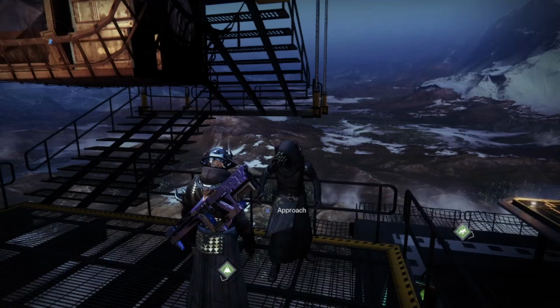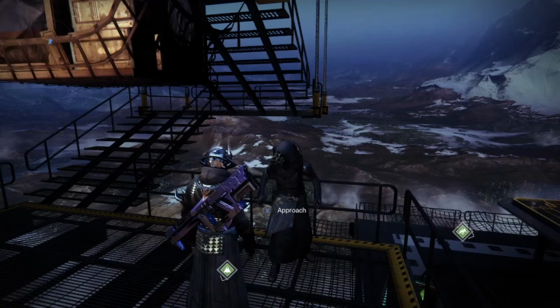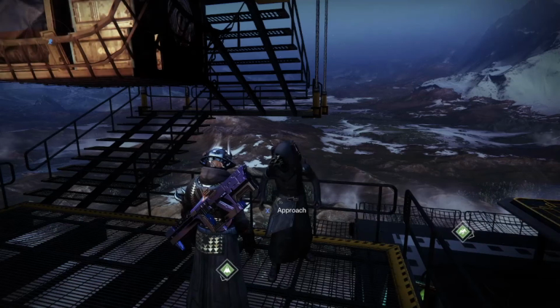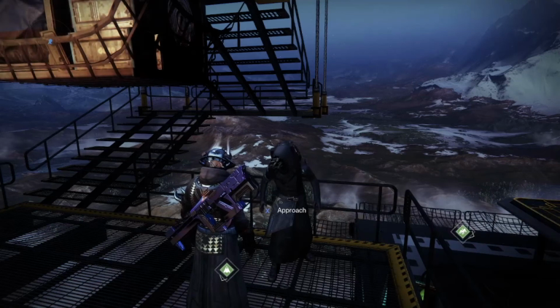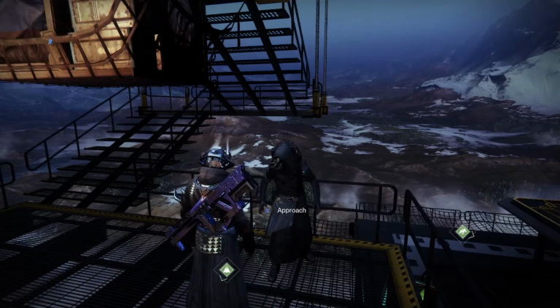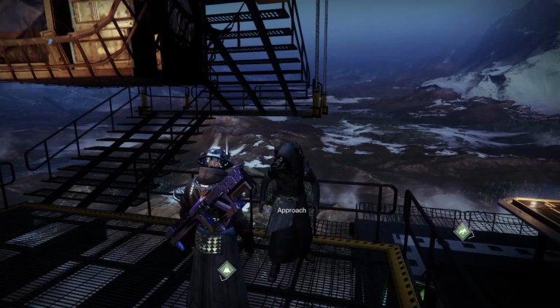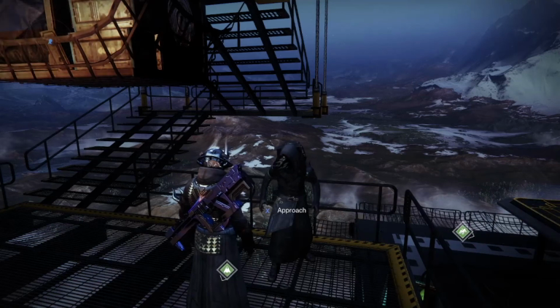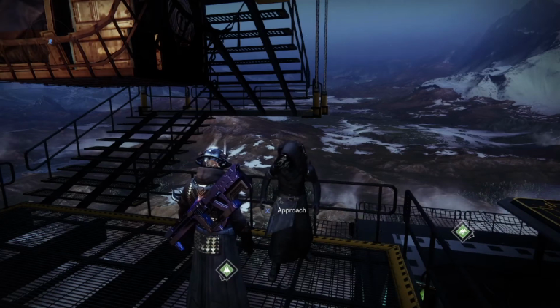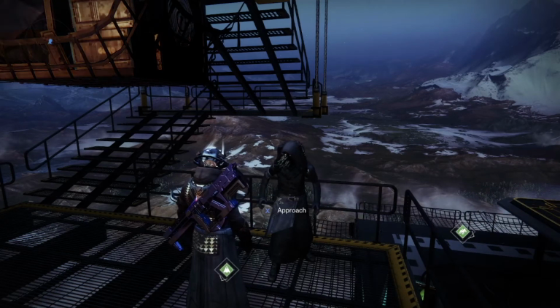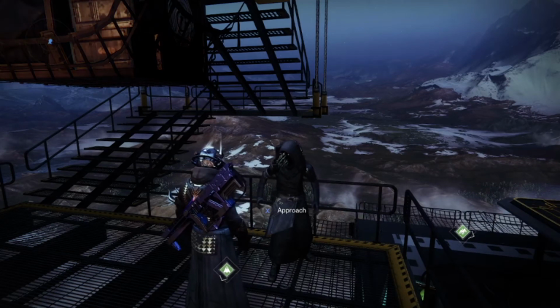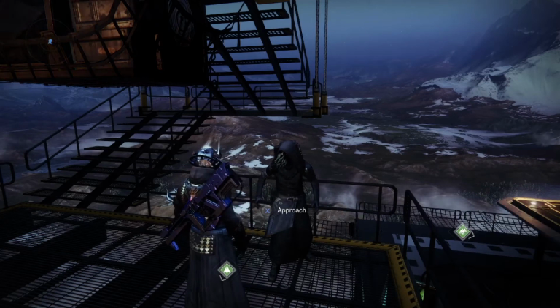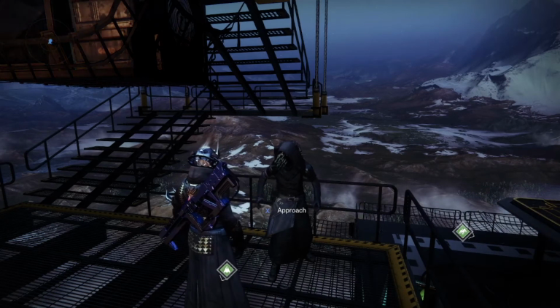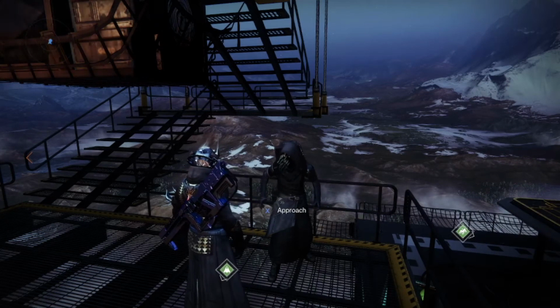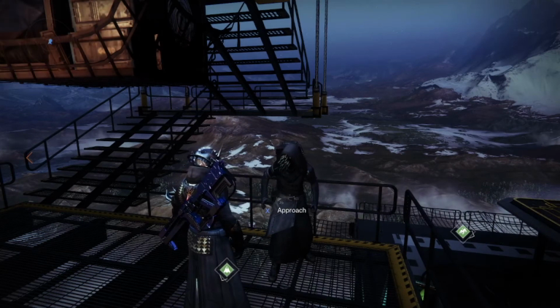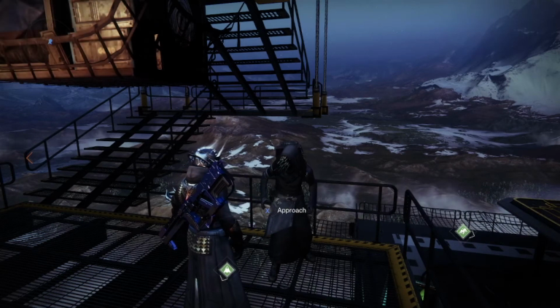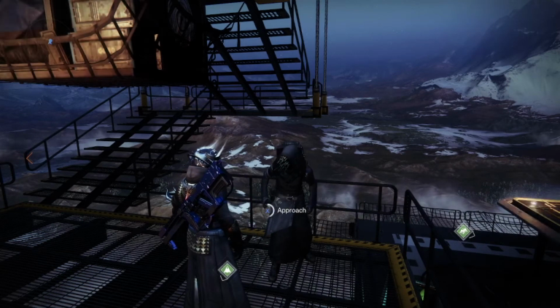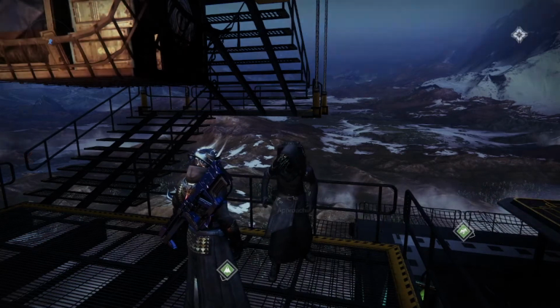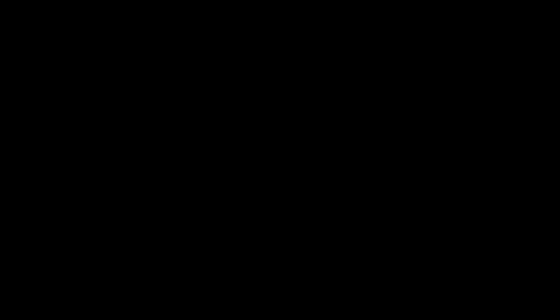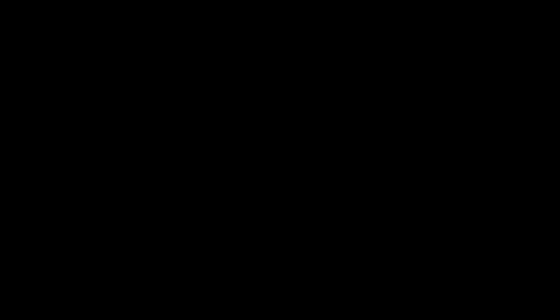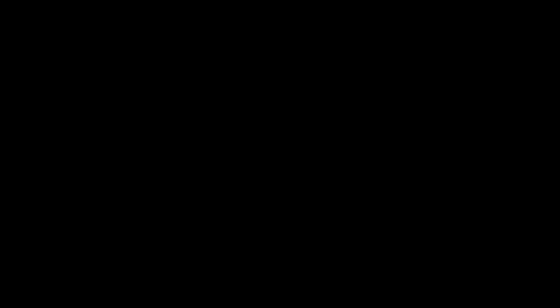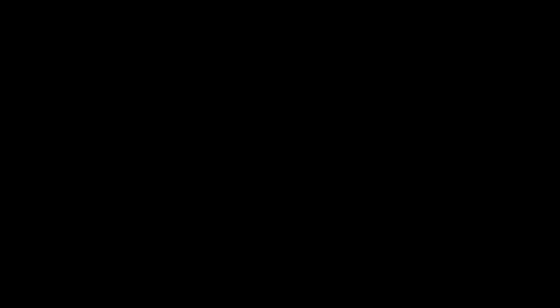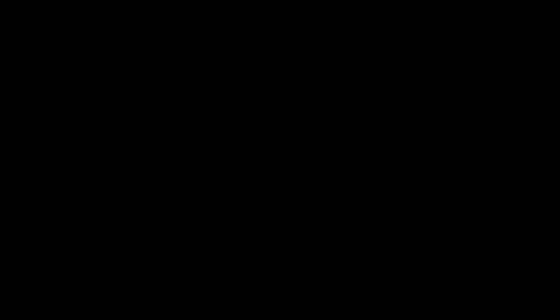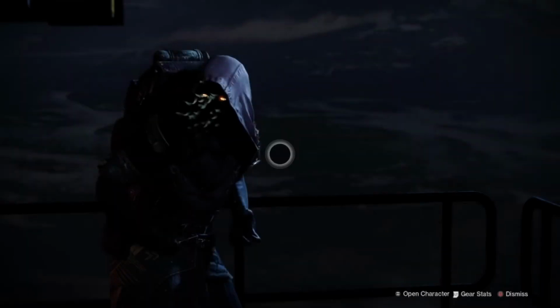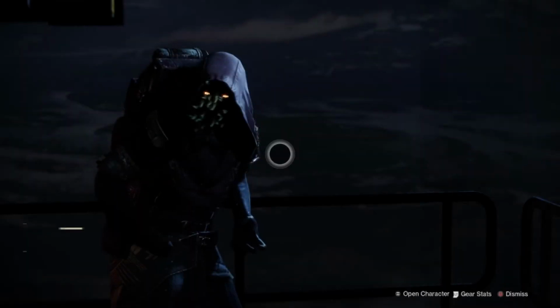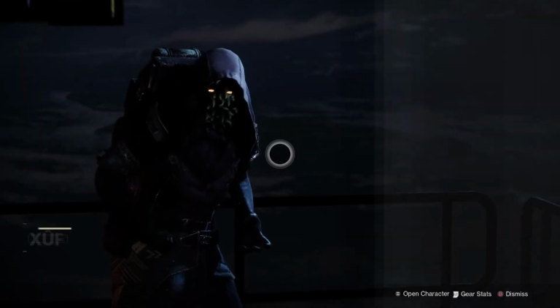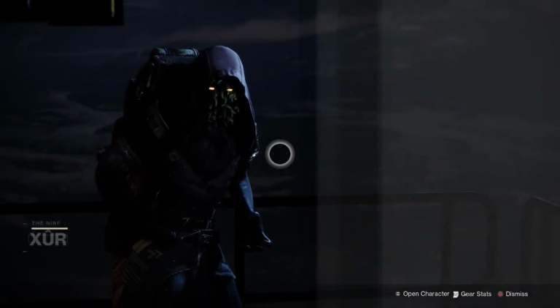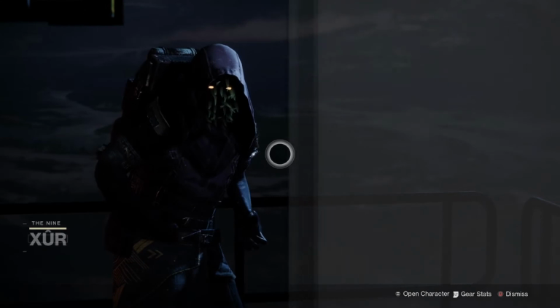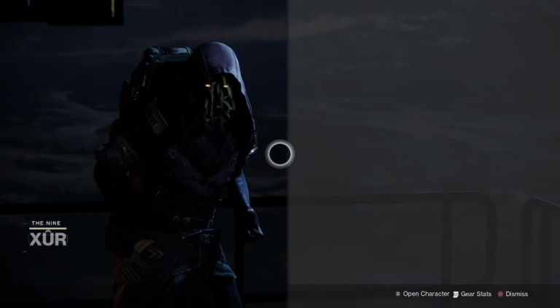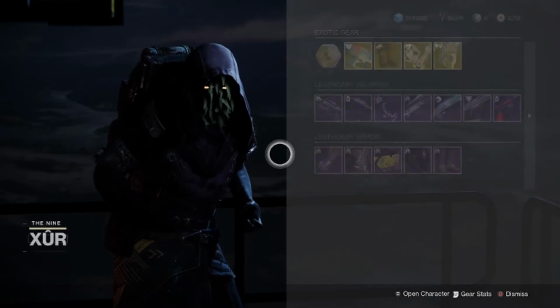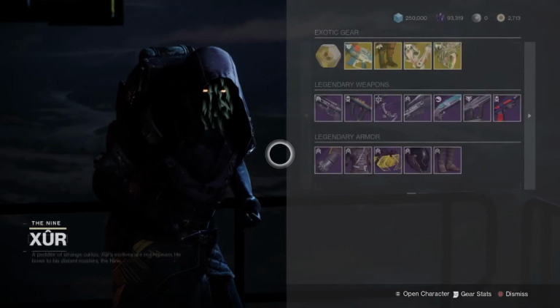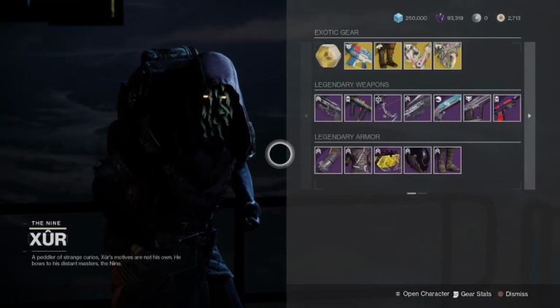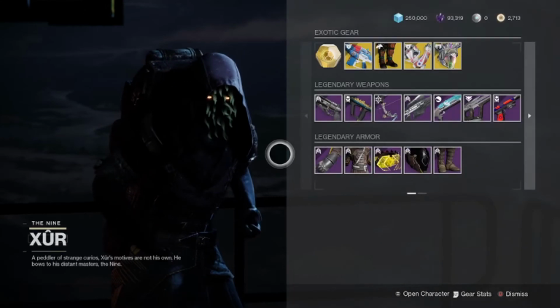Hey everyone, Duke here, and I don't usually make Xur videos anymore, but we've got an armor piece this week that is too good to not tell you about.